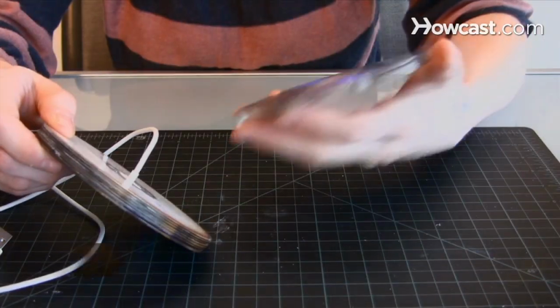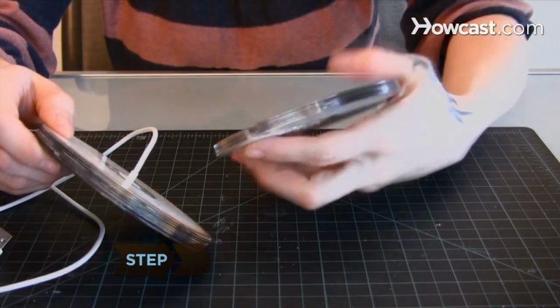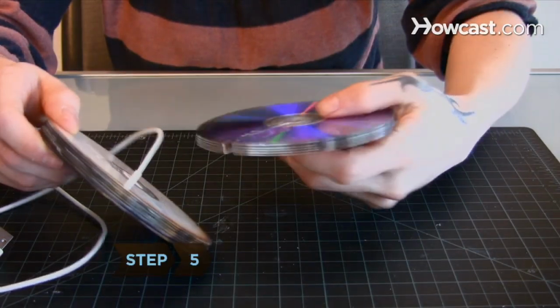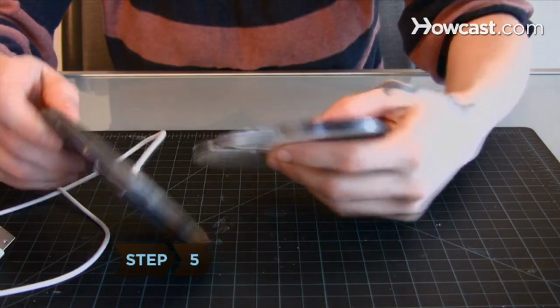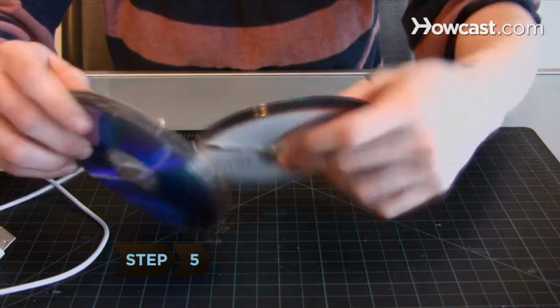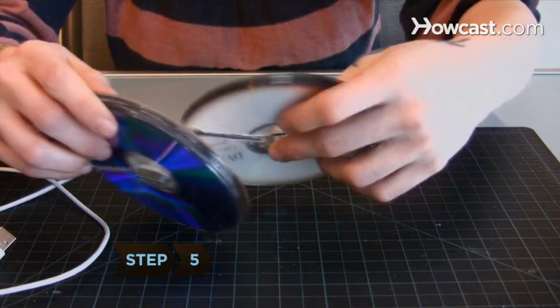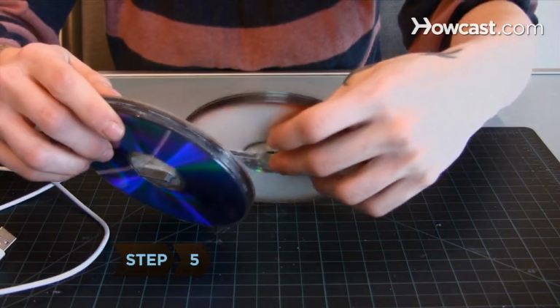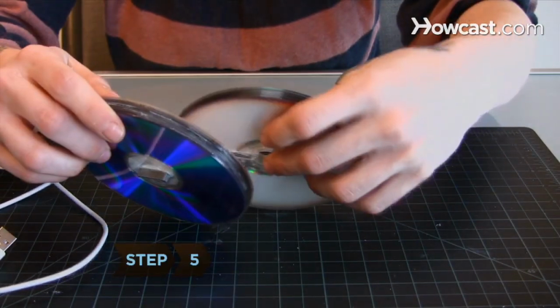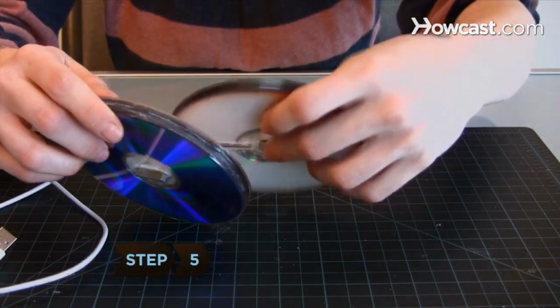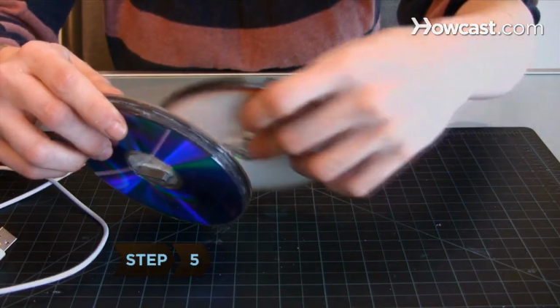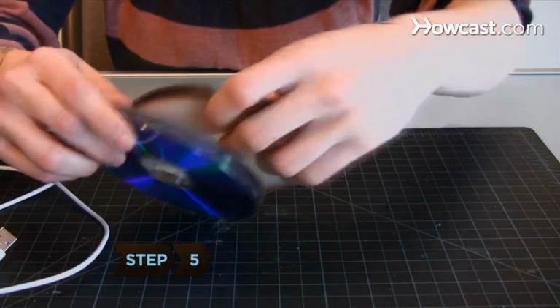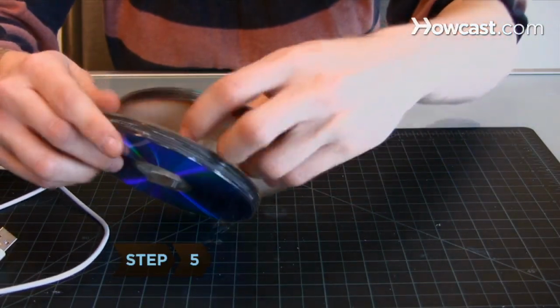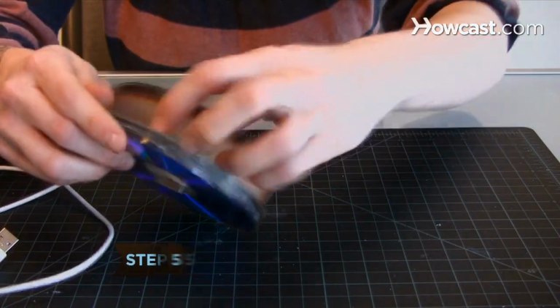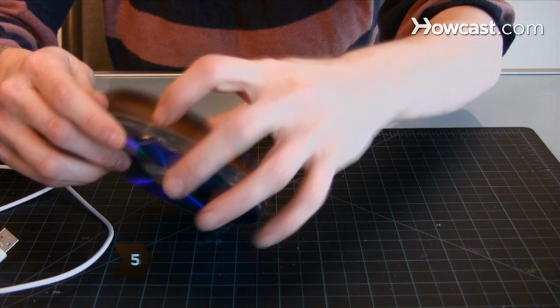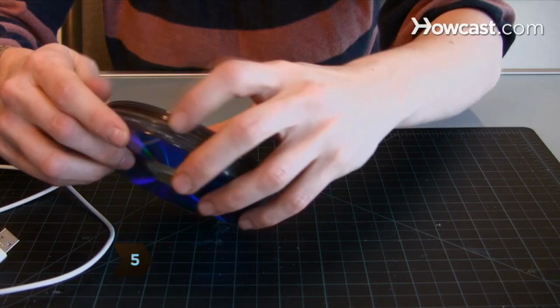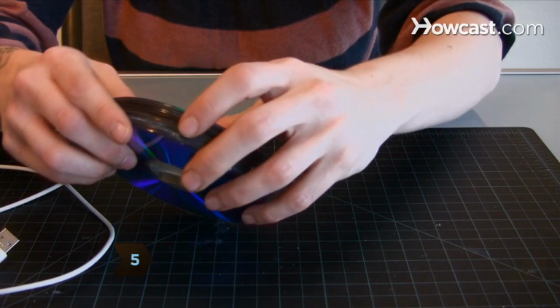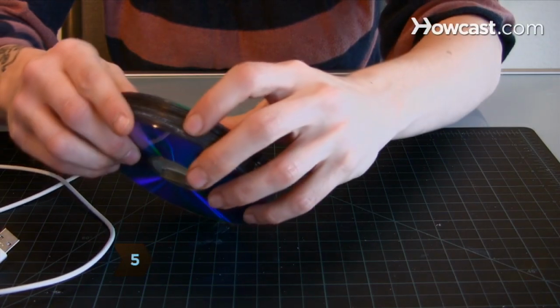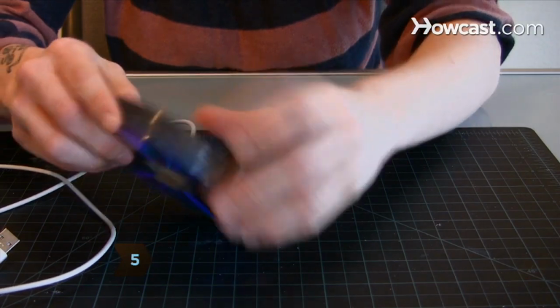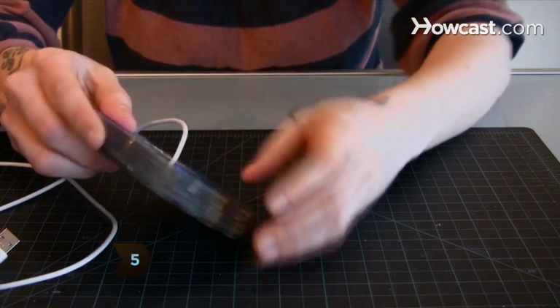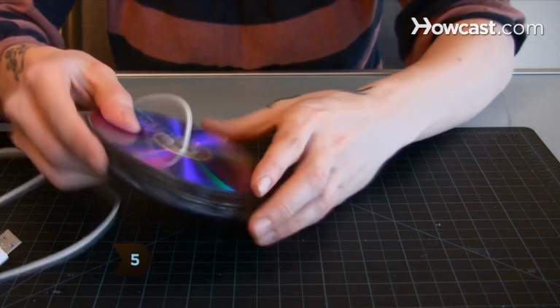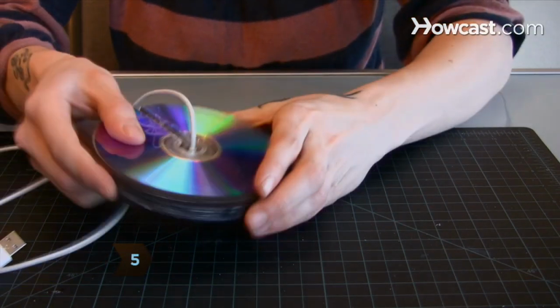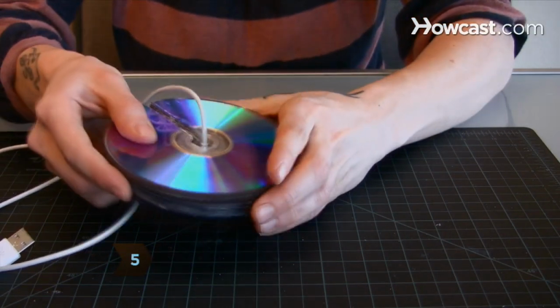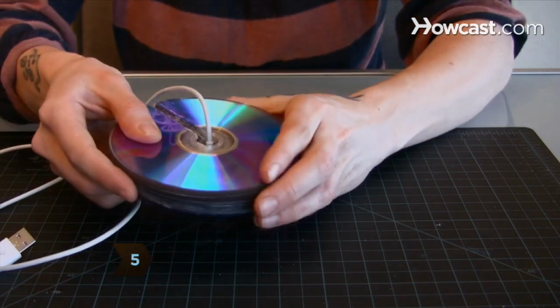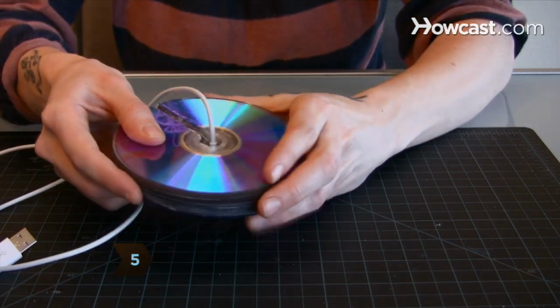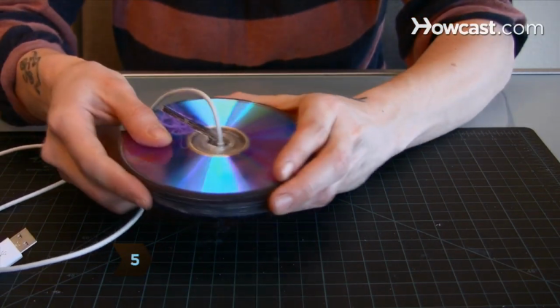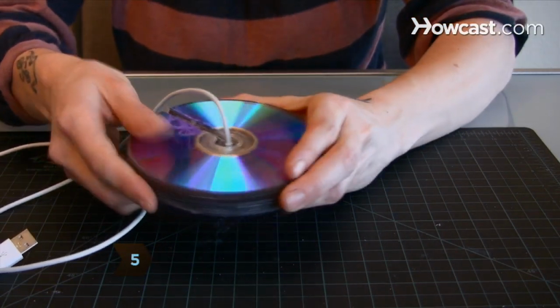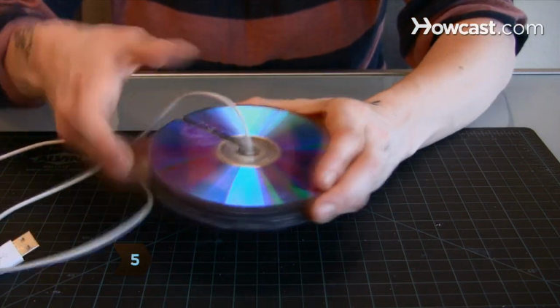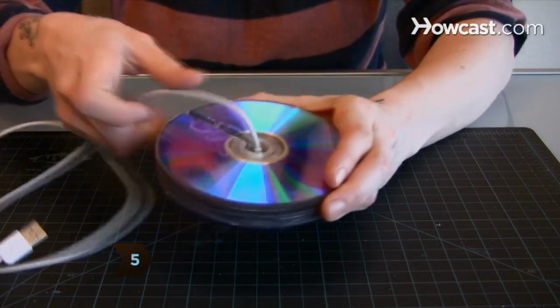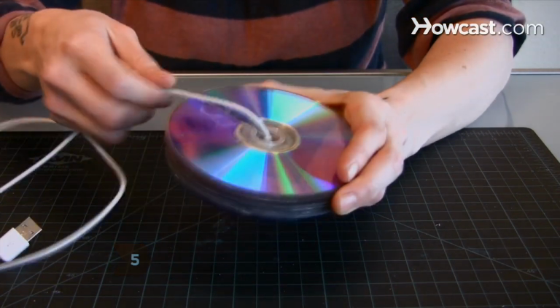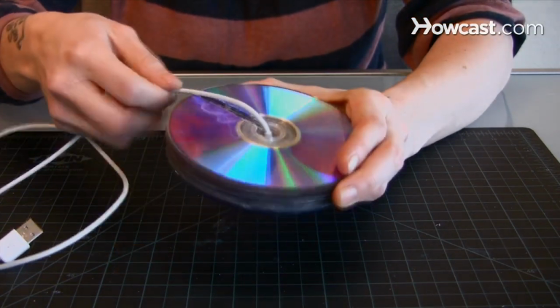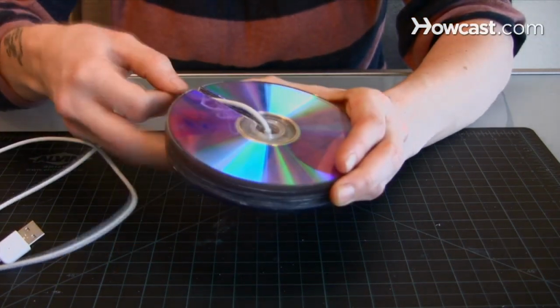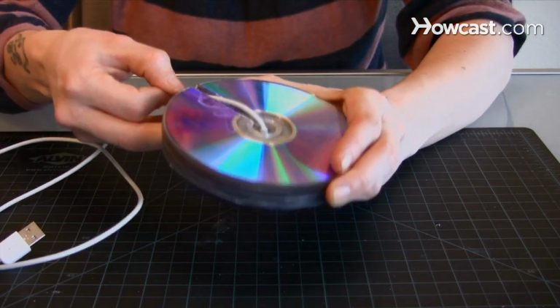Step 5. Align the cutouts for the charging cable, insert the cable, and glue the two stacks together.